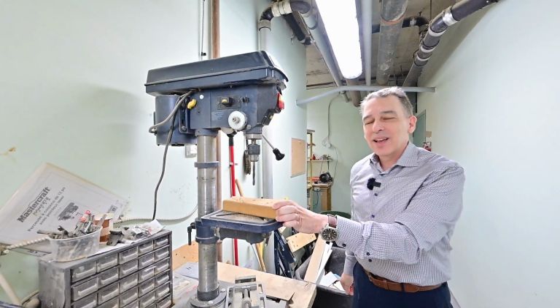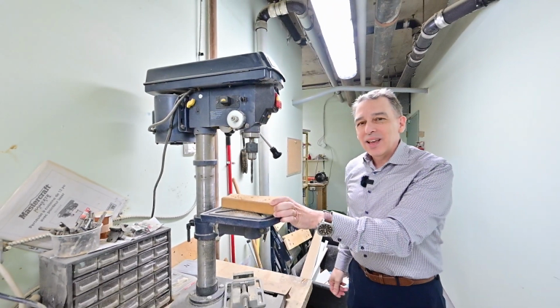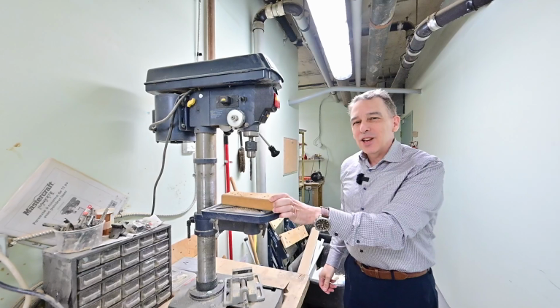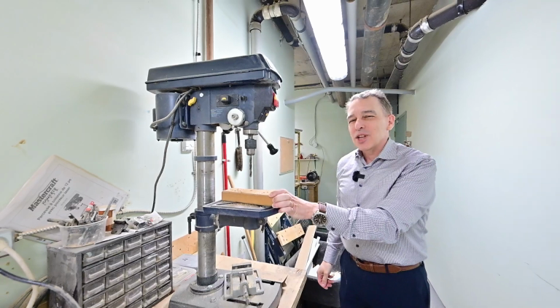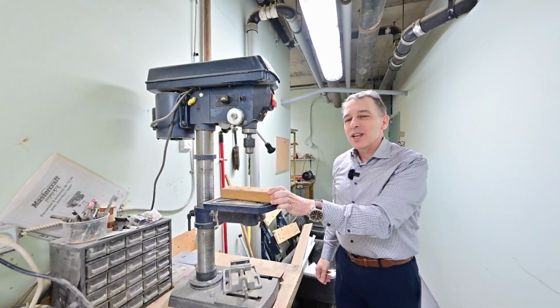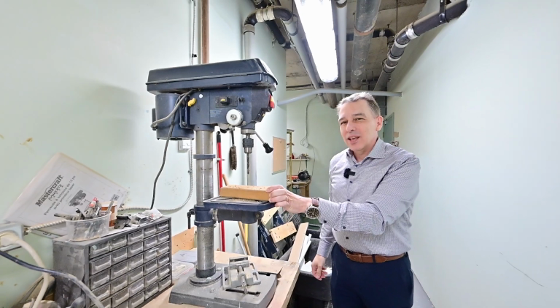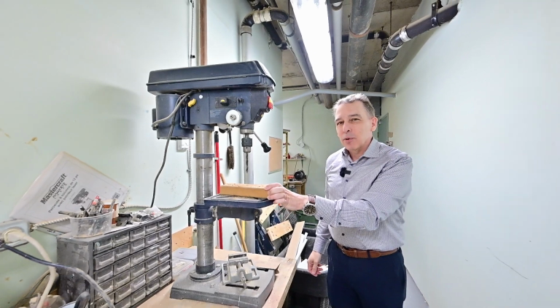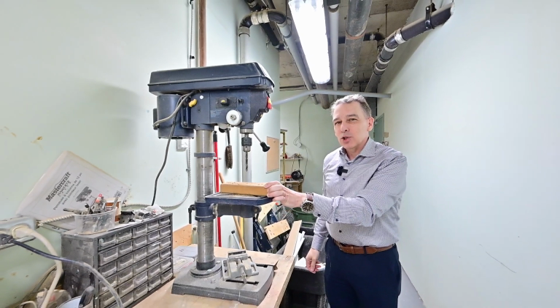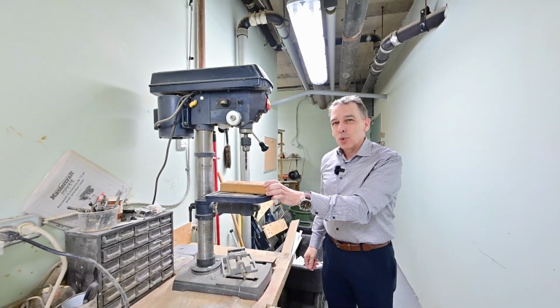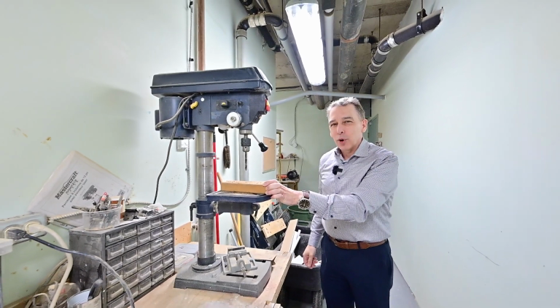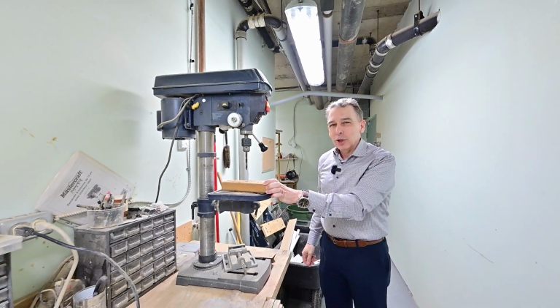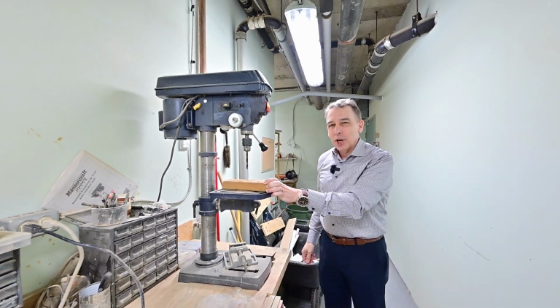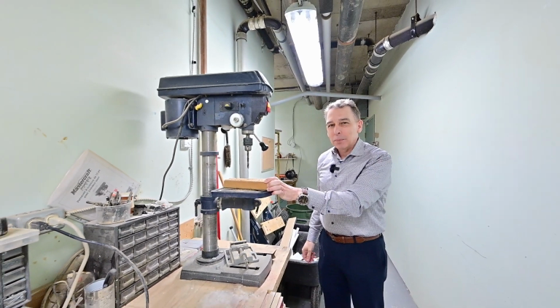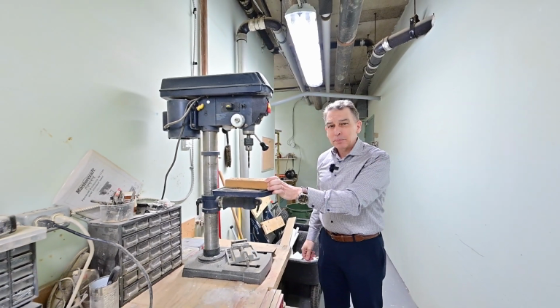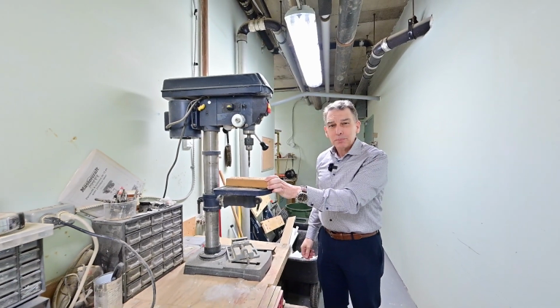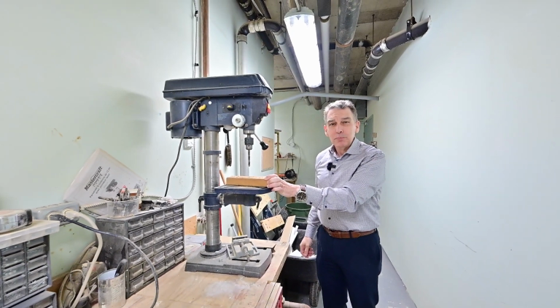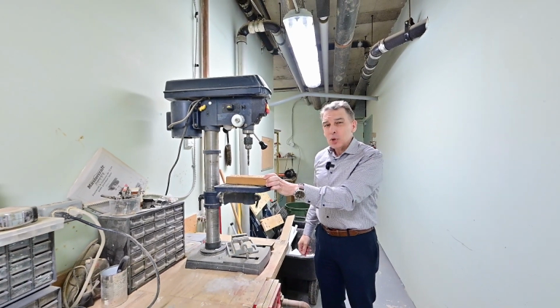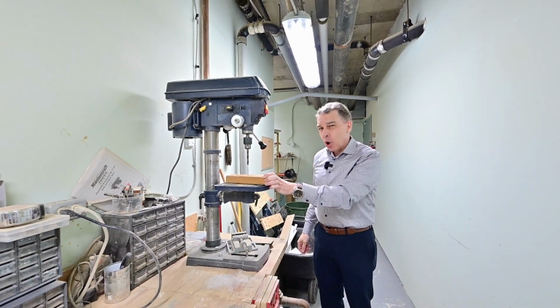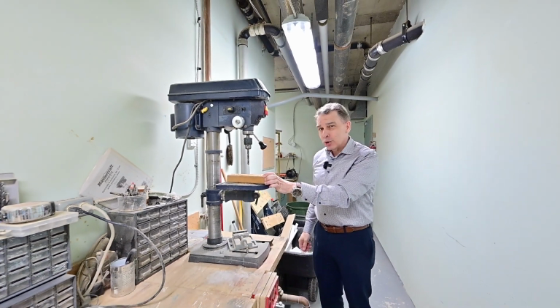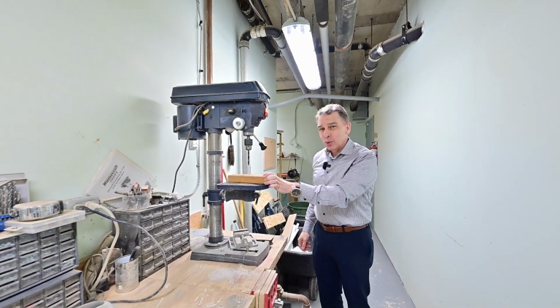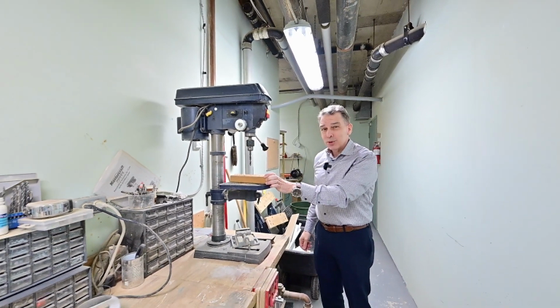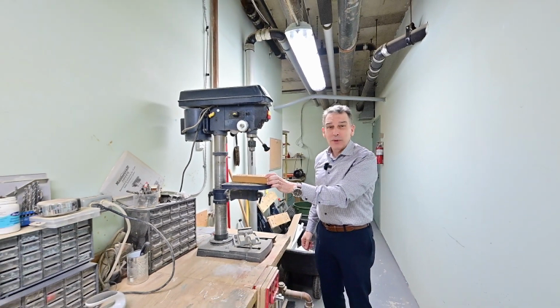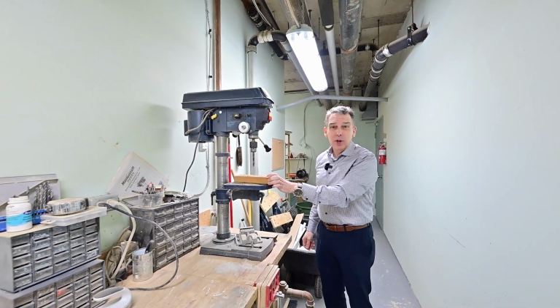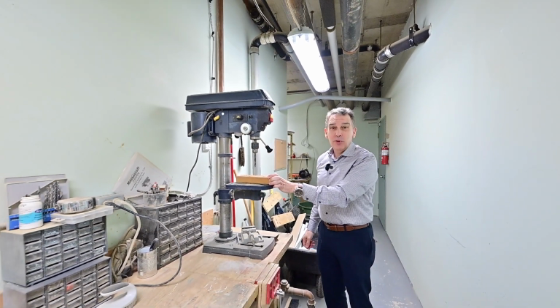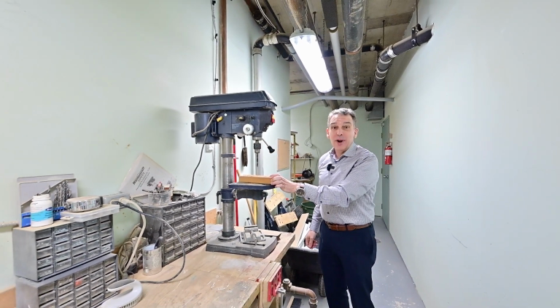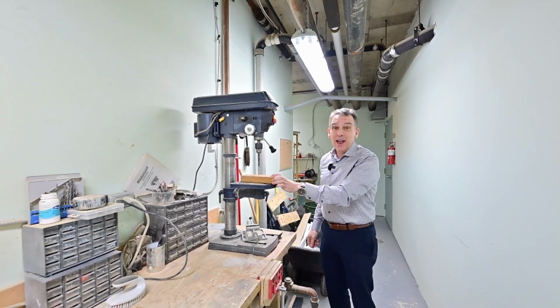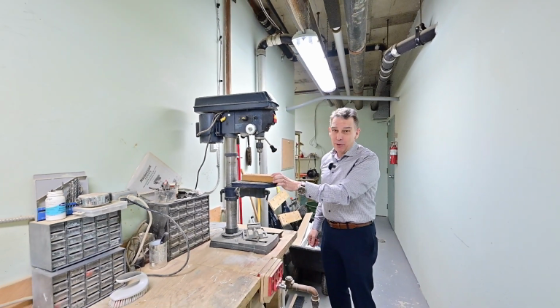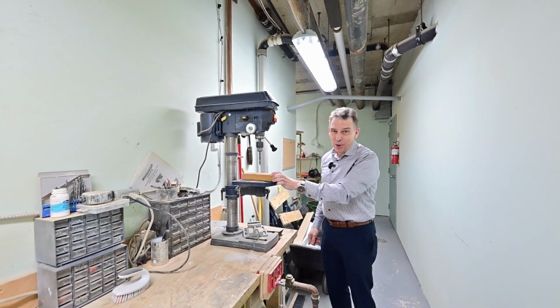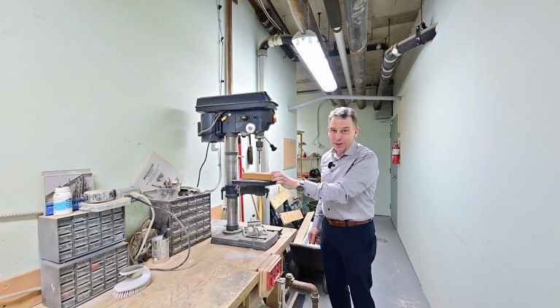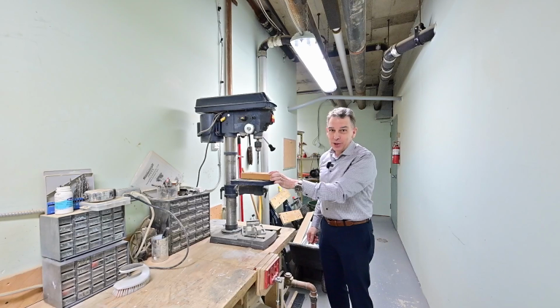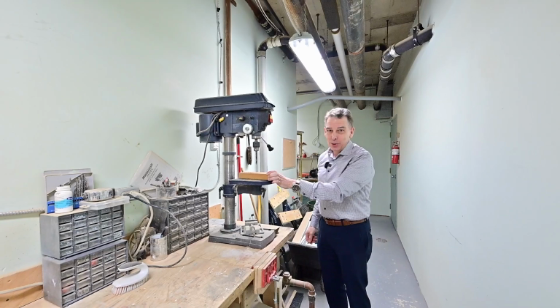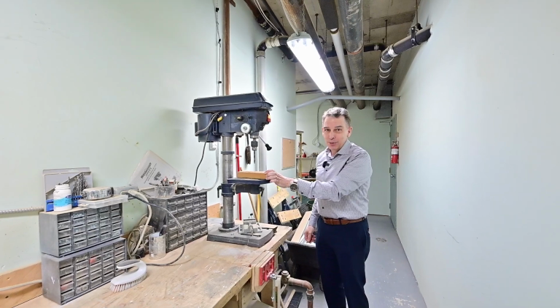Here's the neat thing about this woodworking shop — all the tools are available for everyone to use.